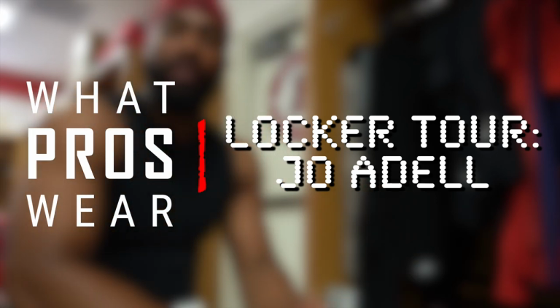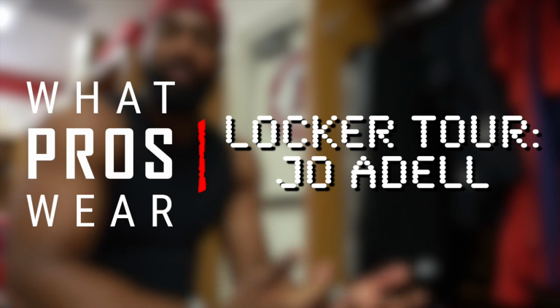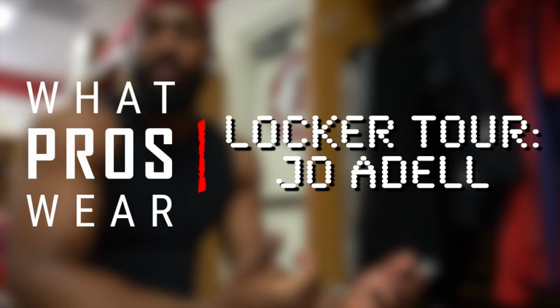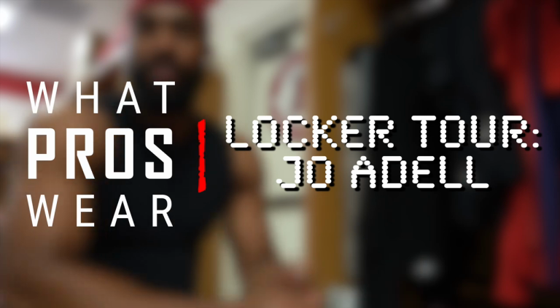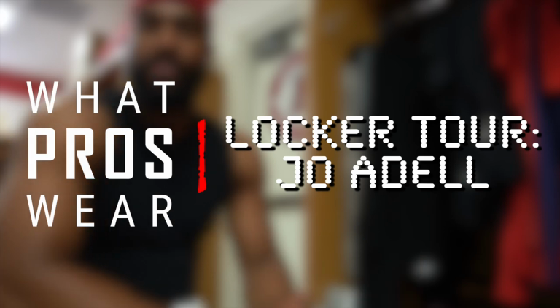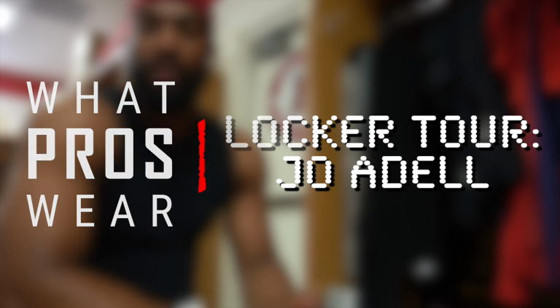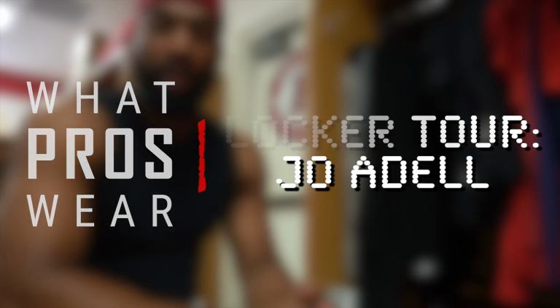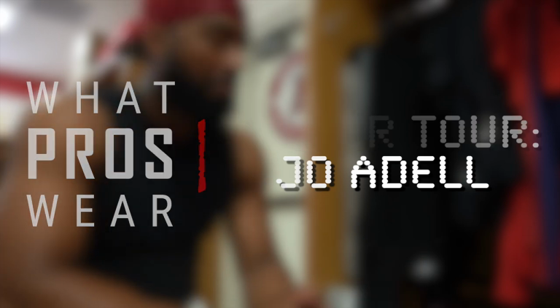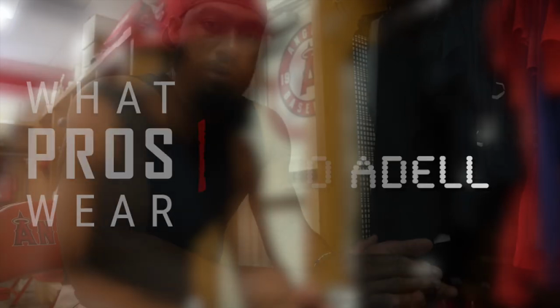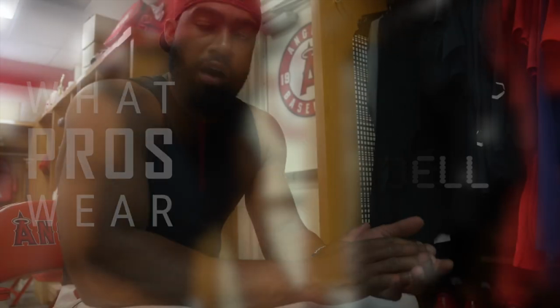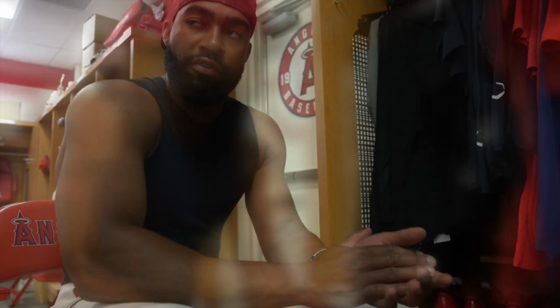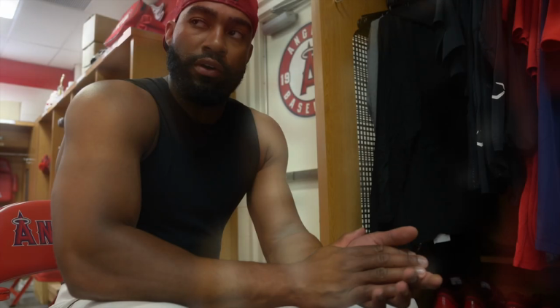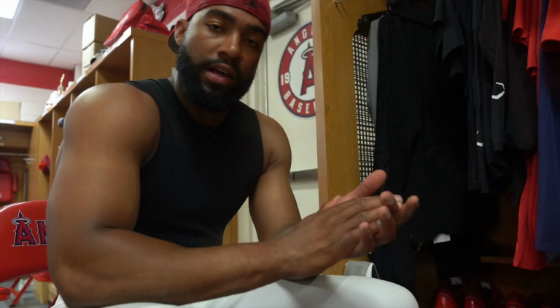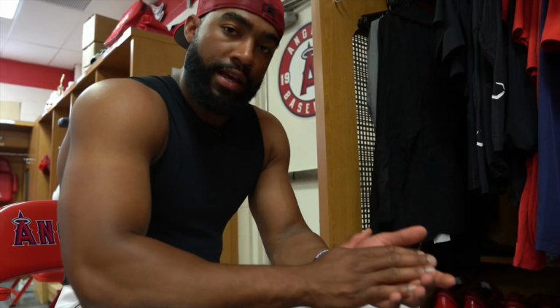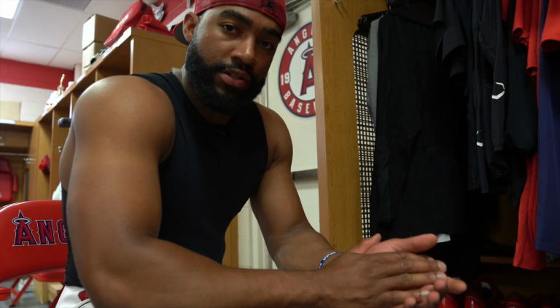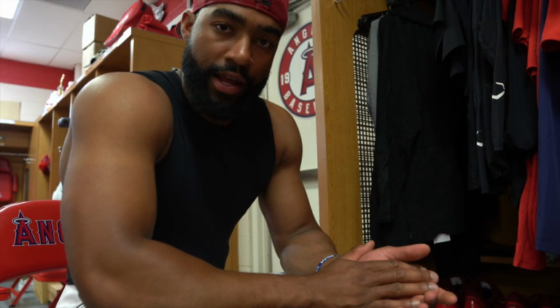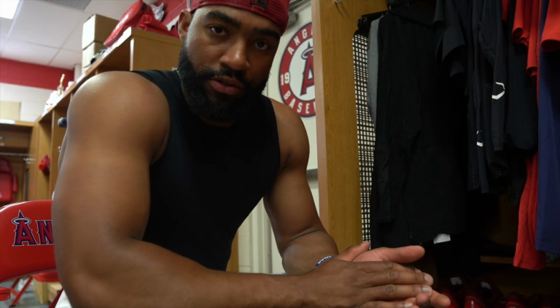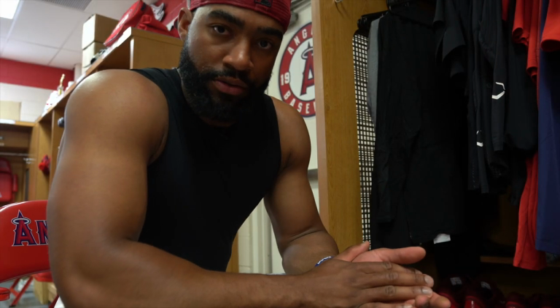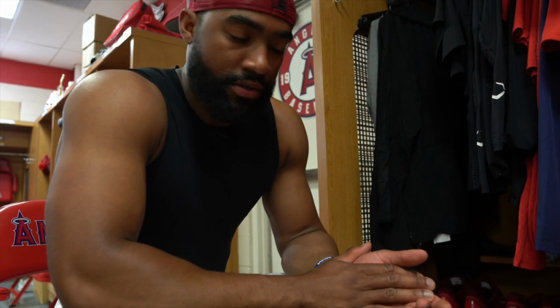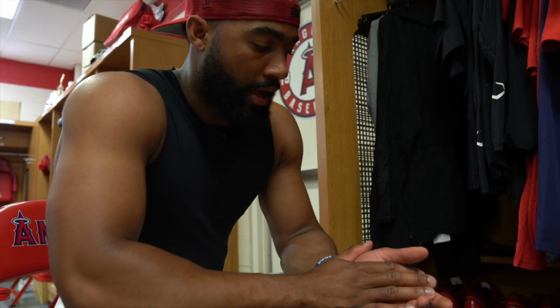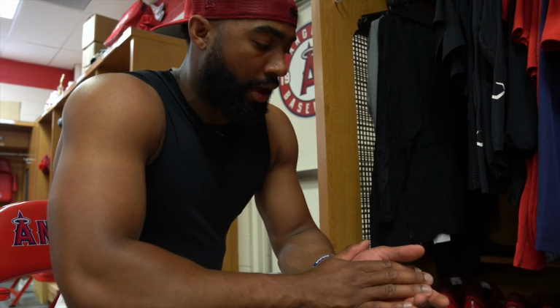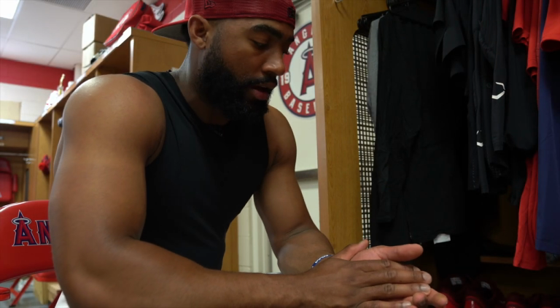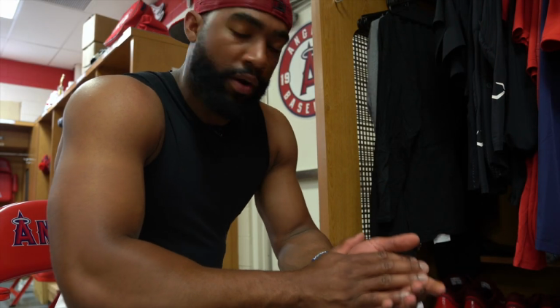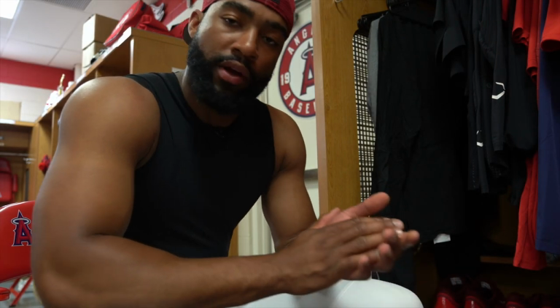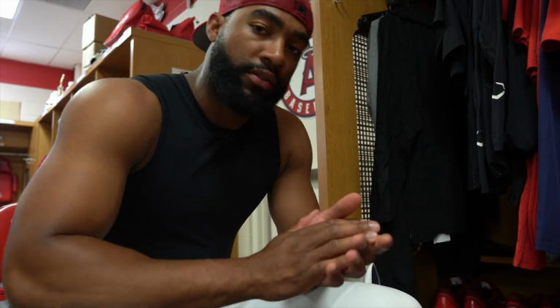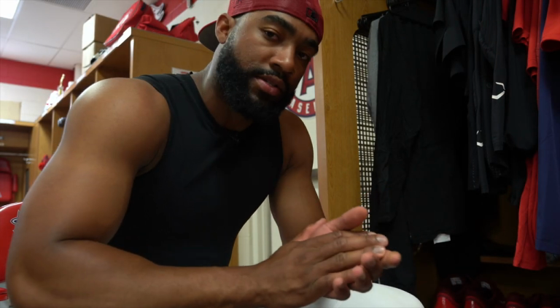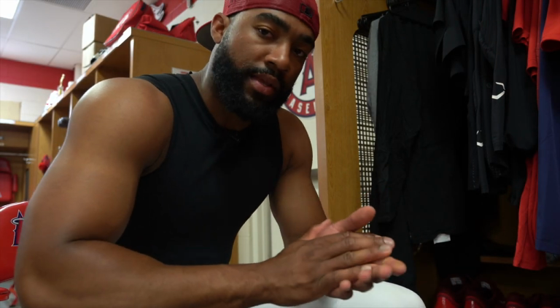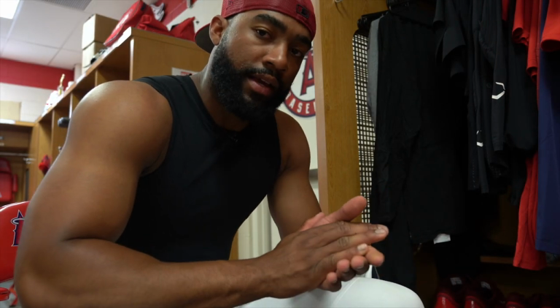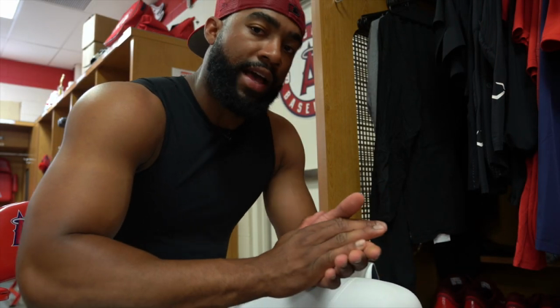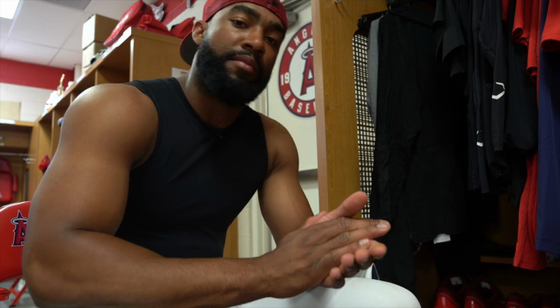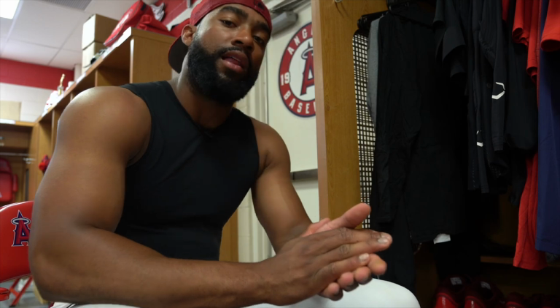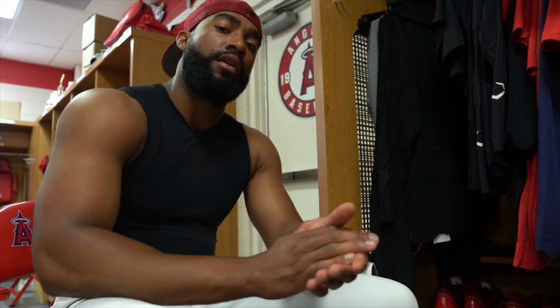What's up, guys? Joe Adele here, outfitter, Los Angeles Angels. And I'm going to run you through some of the things I have in my locker.